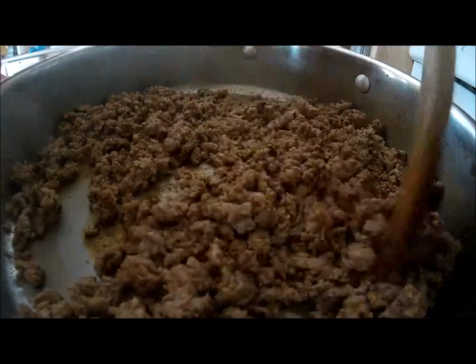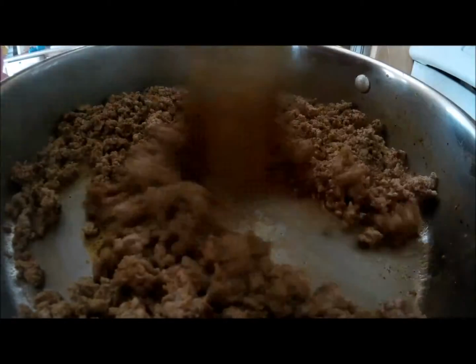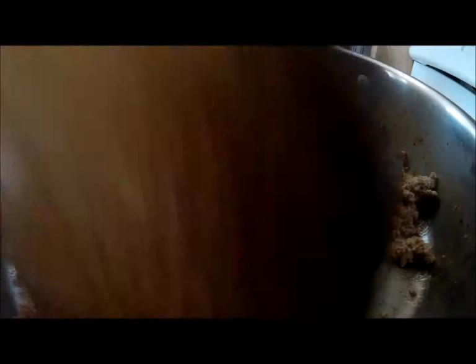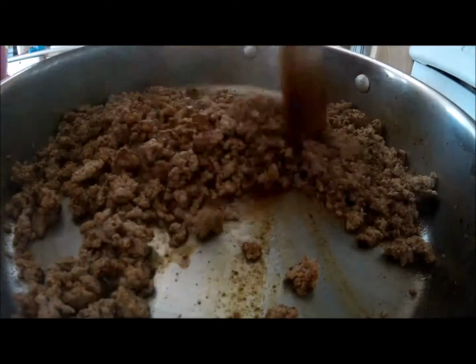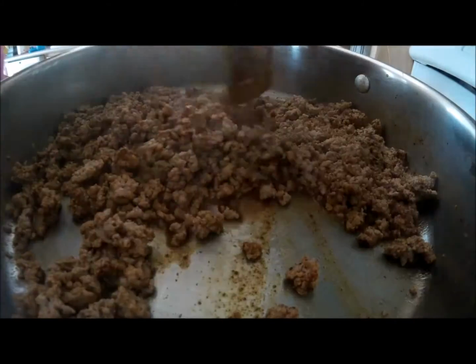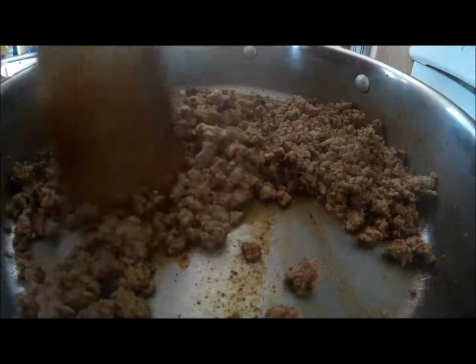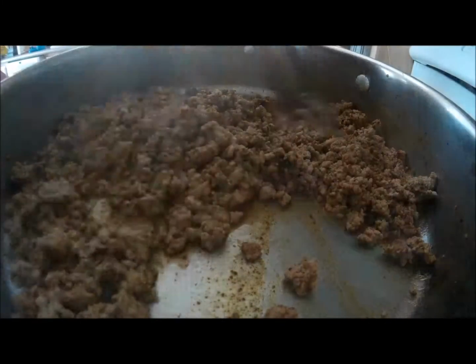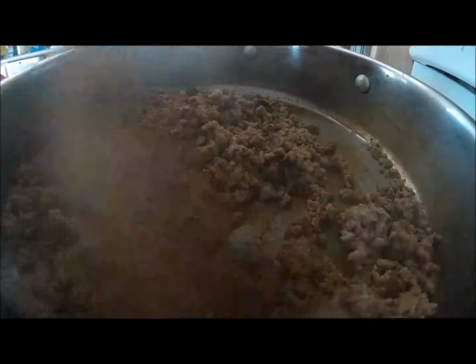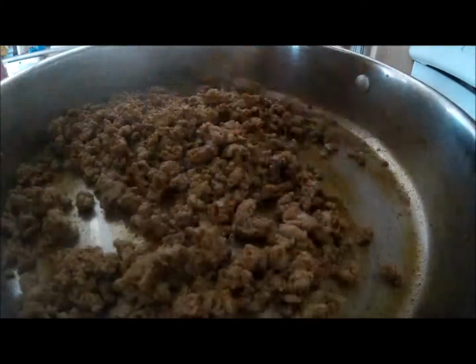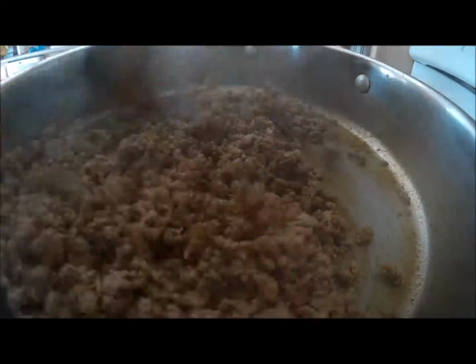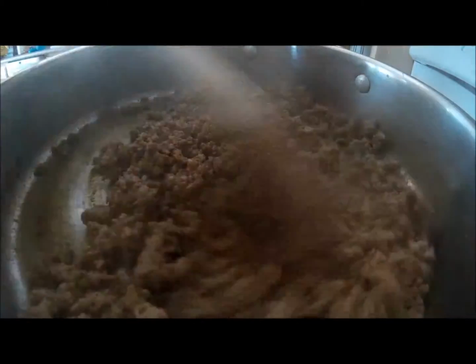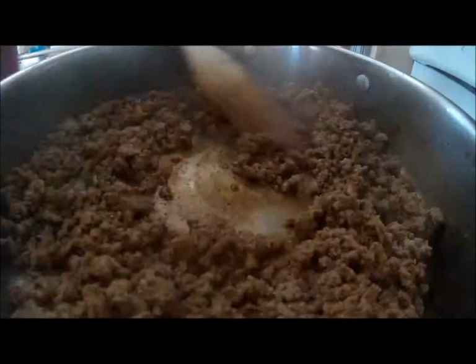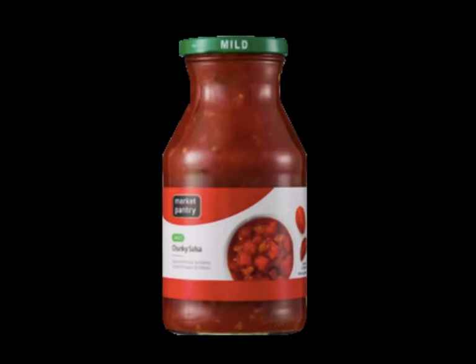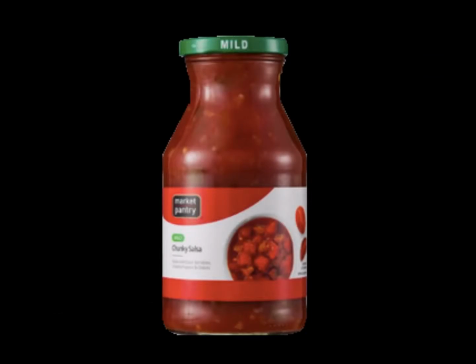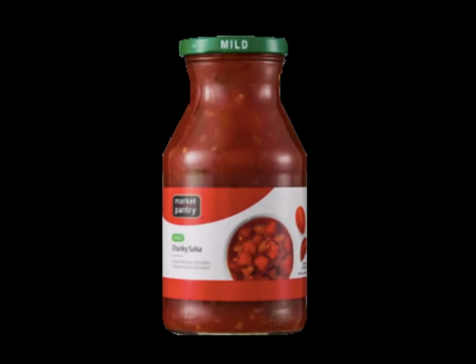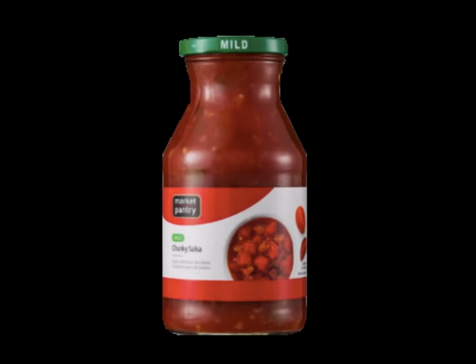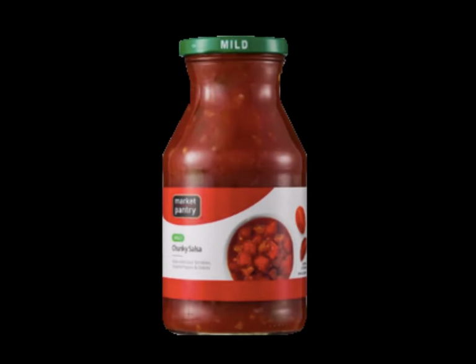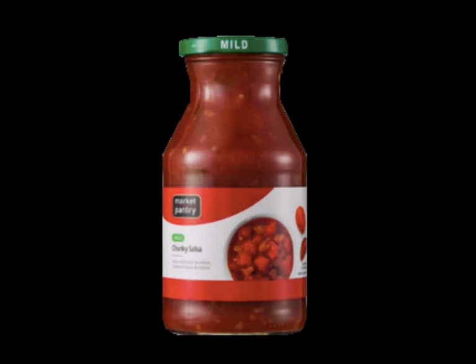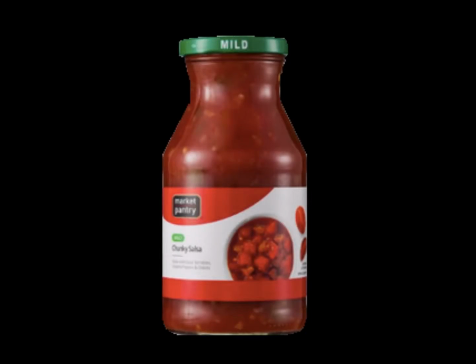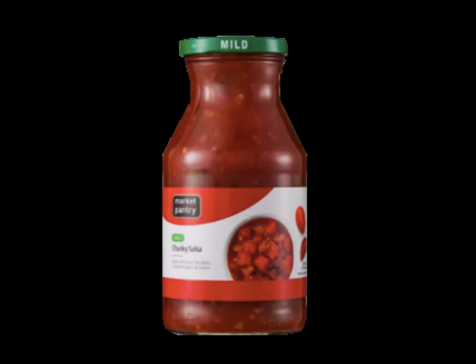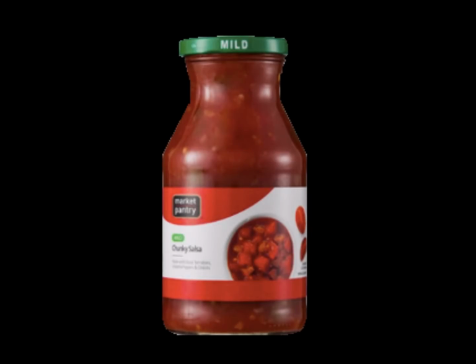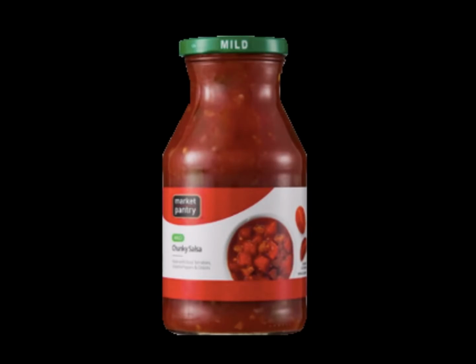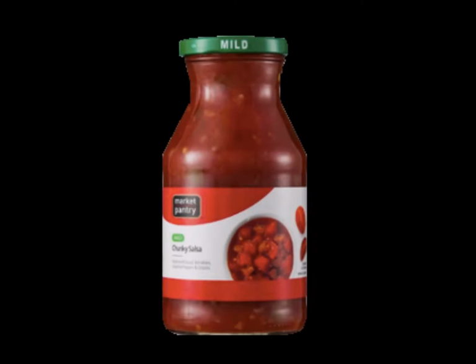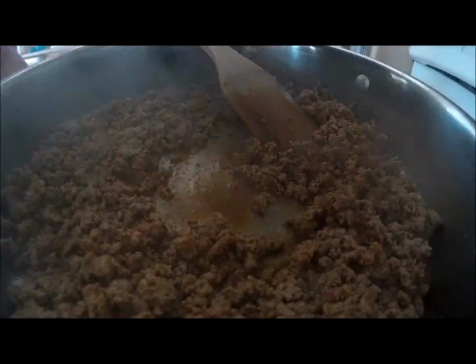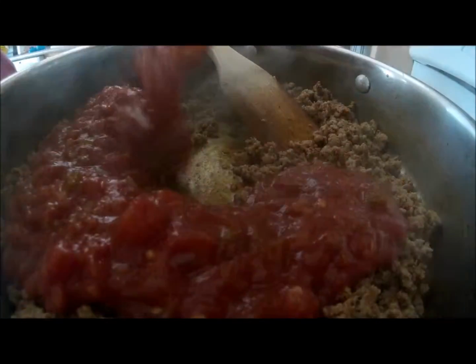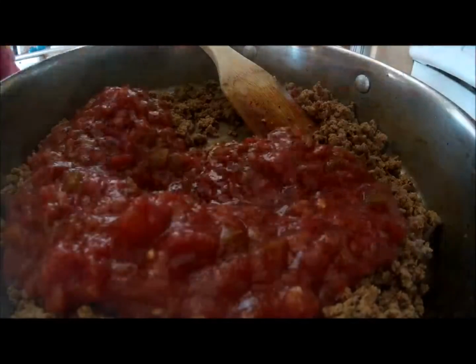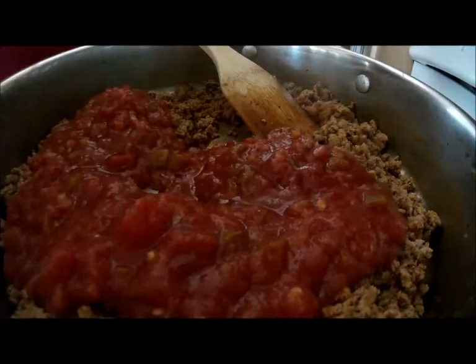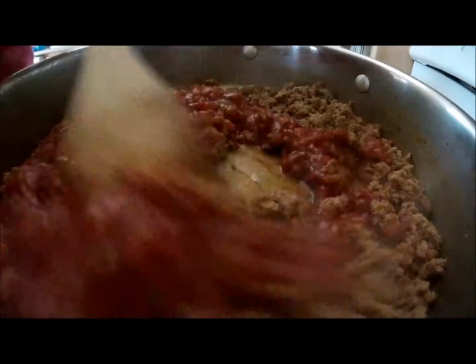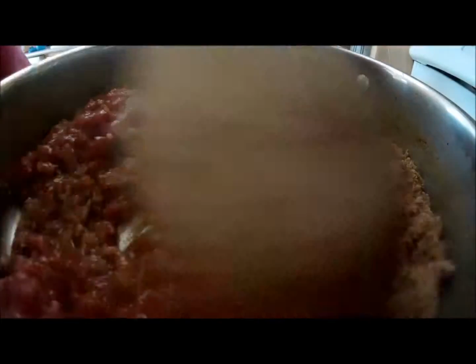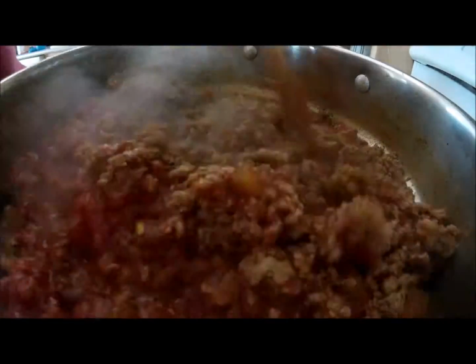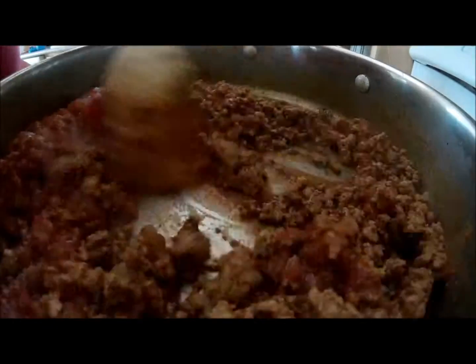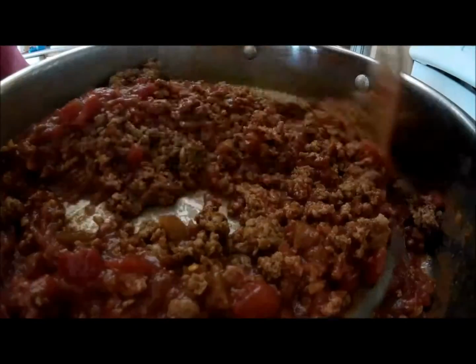After the seasoning is thoroughly mixed, add two cups of salsa and mix with the meat until well combined.